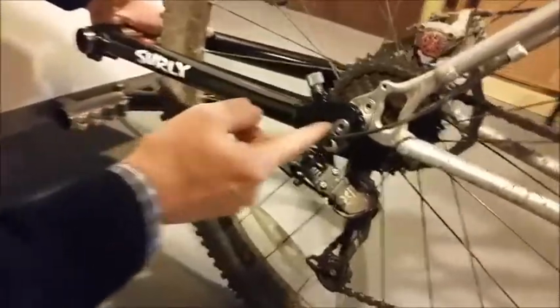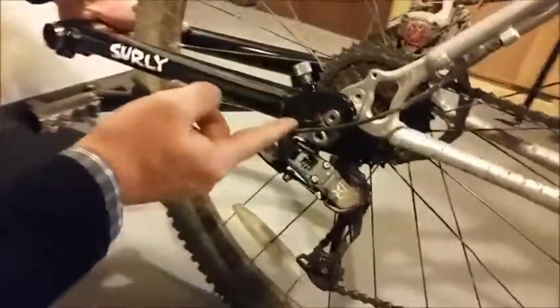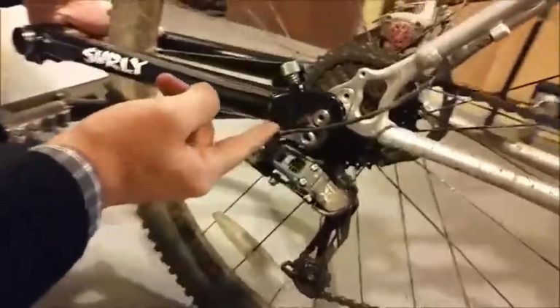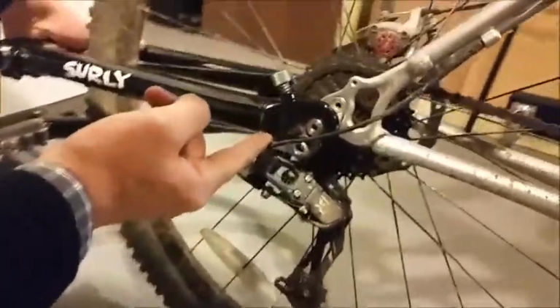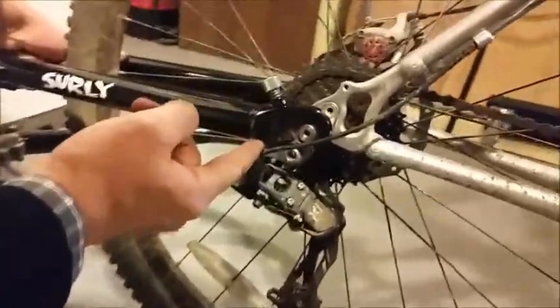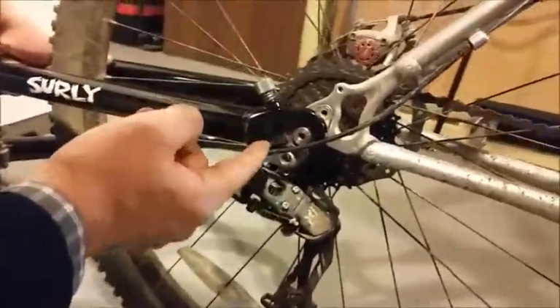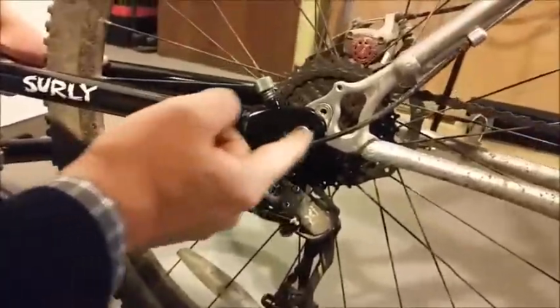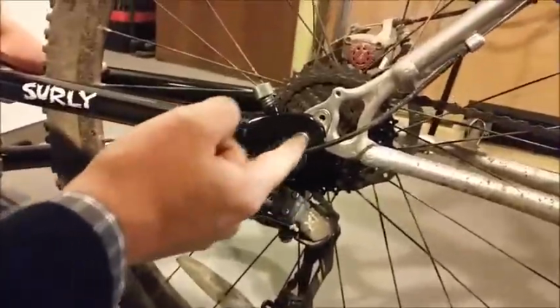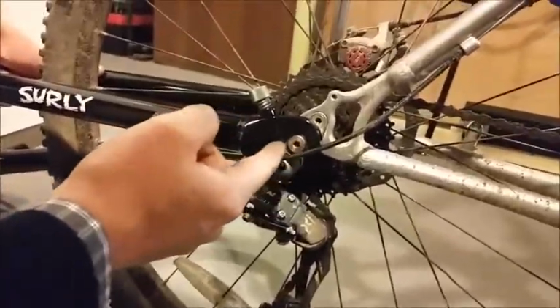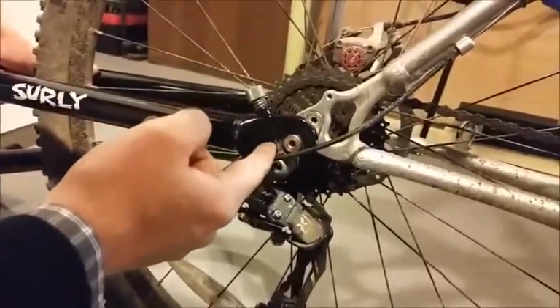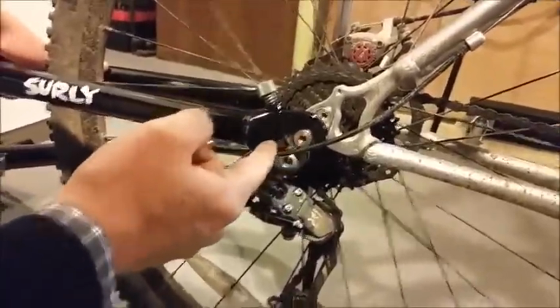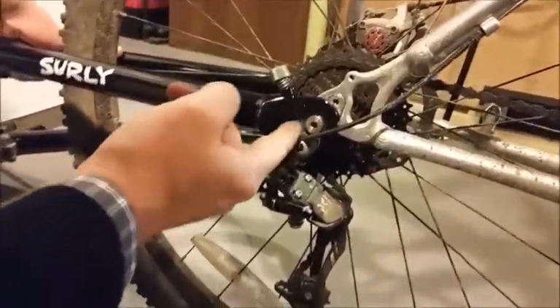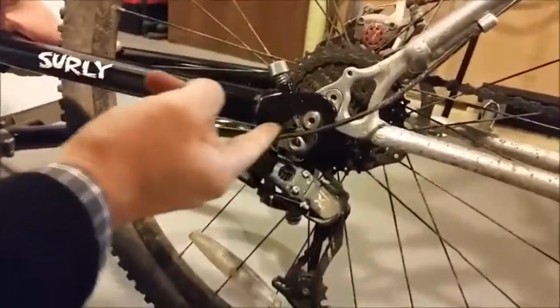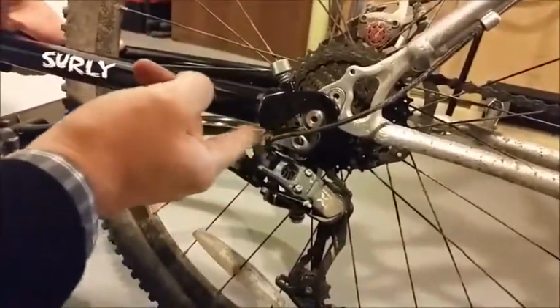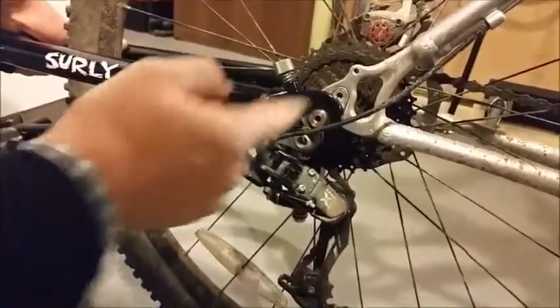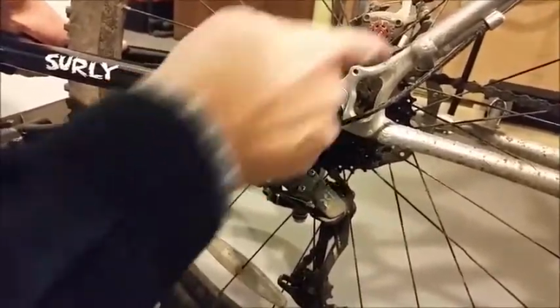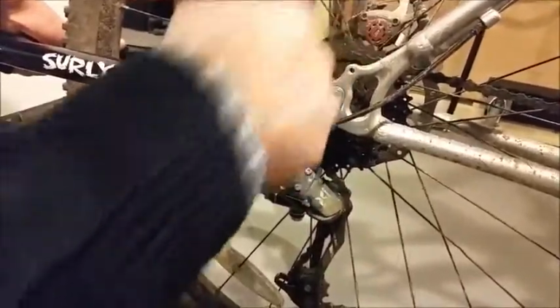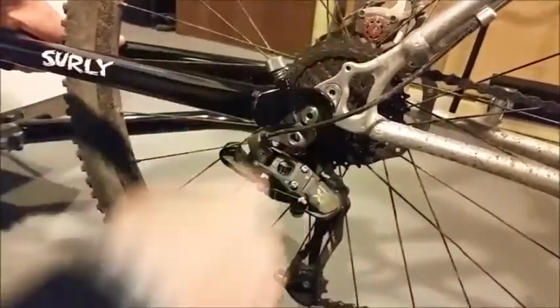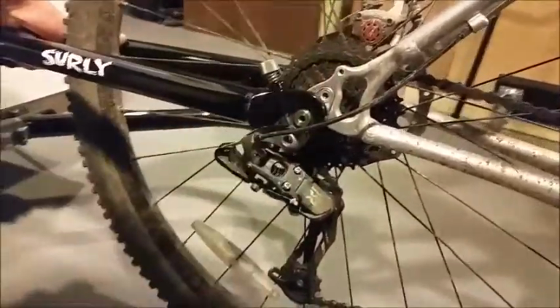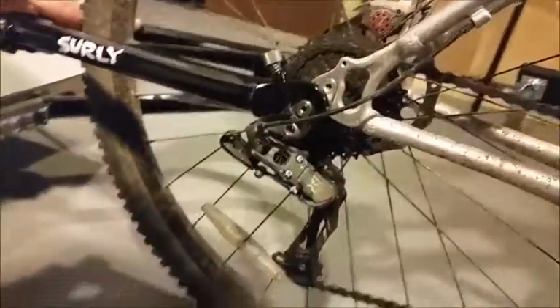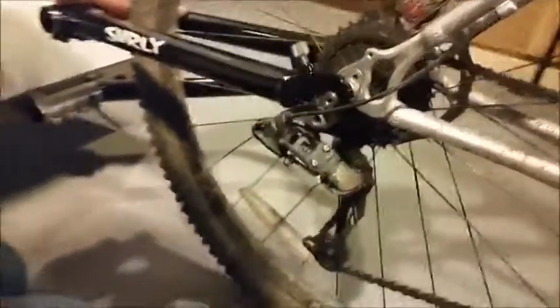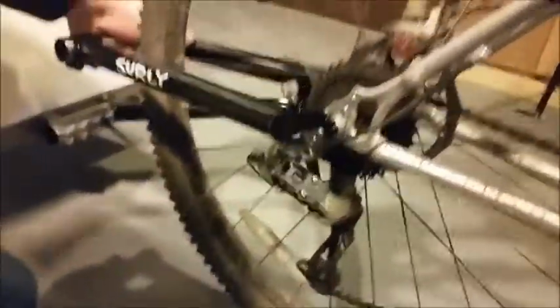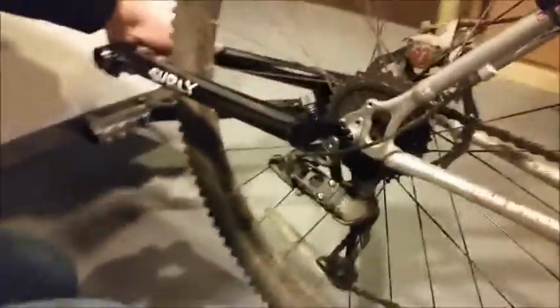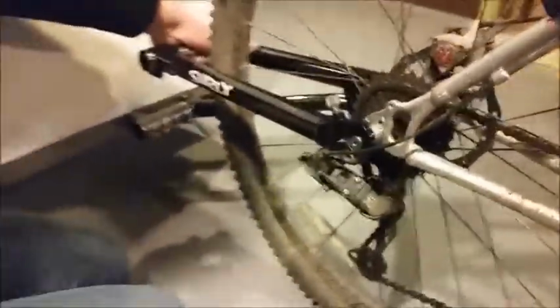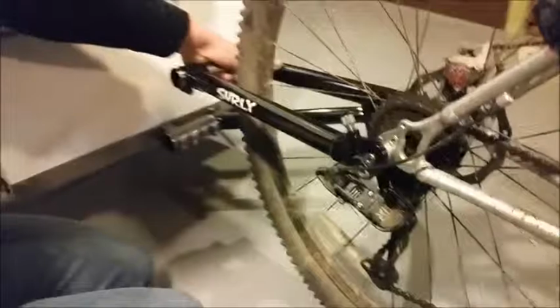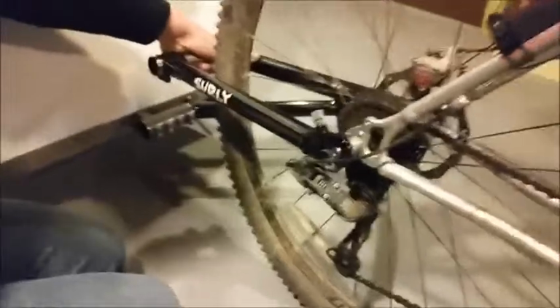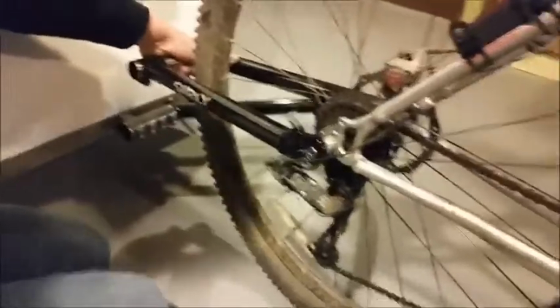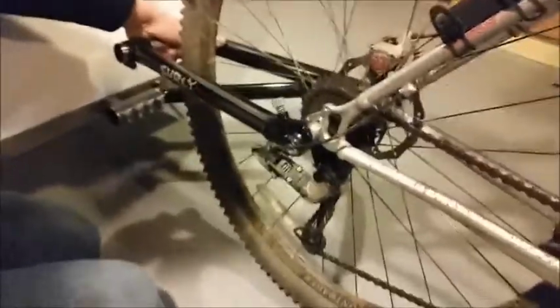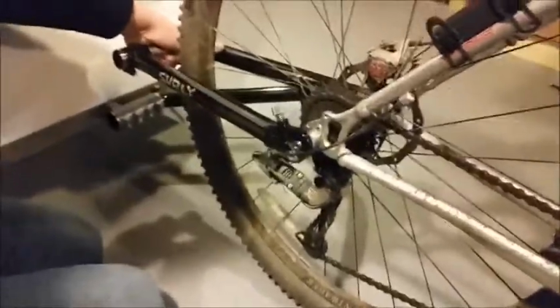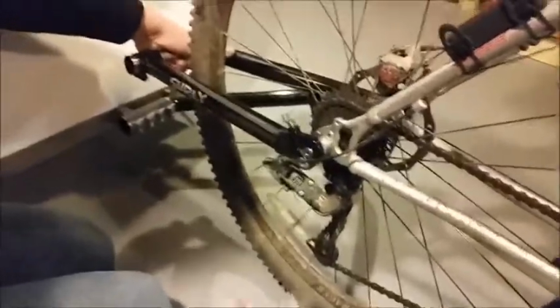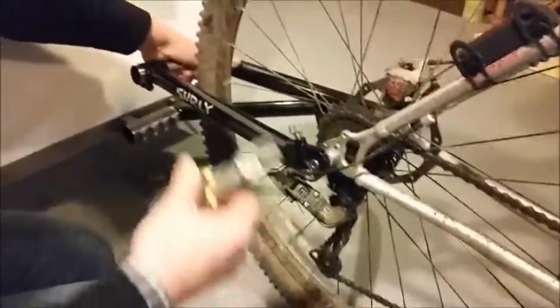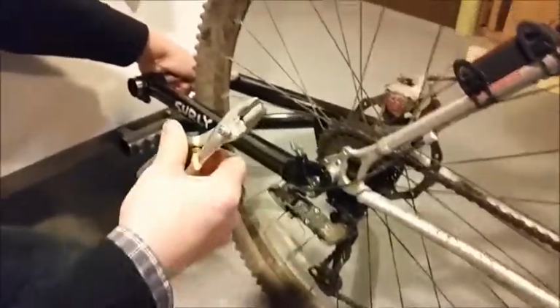Another thing to be cautious of is to make sure that the trailer hitch arm is above your derailleur and any moving parts for your shifting.